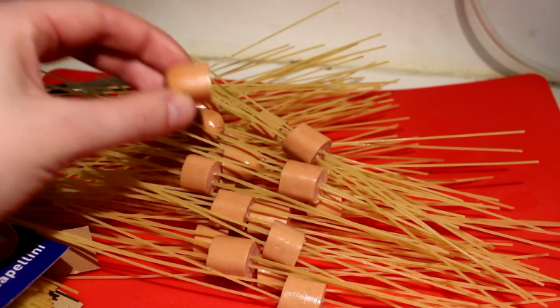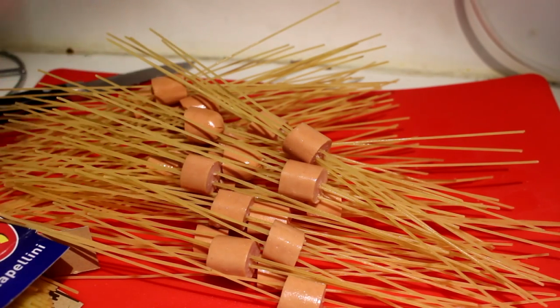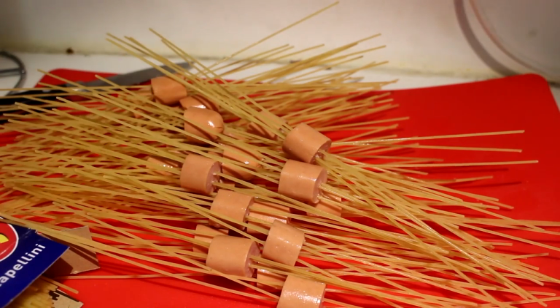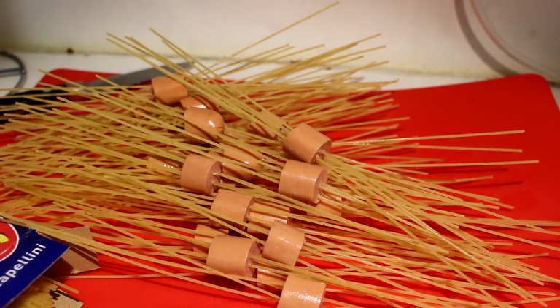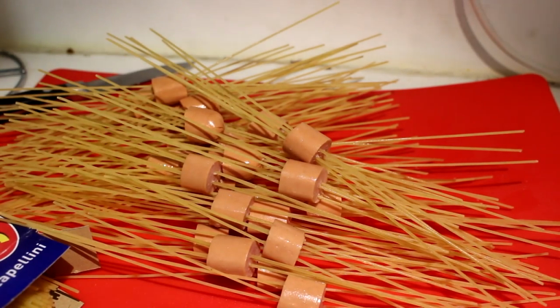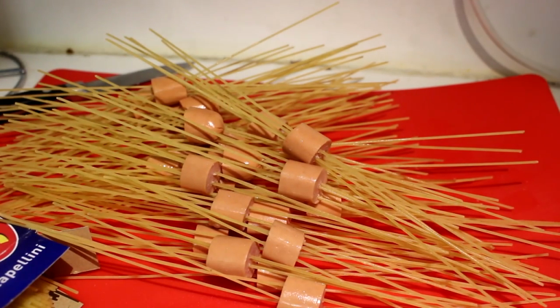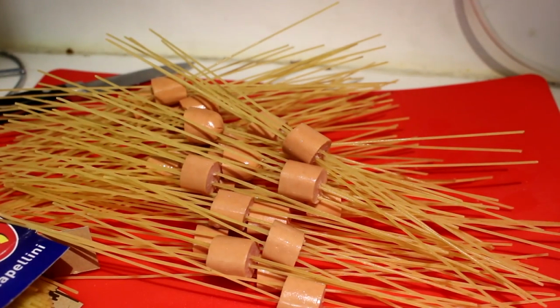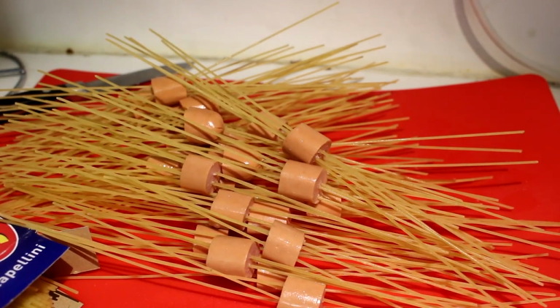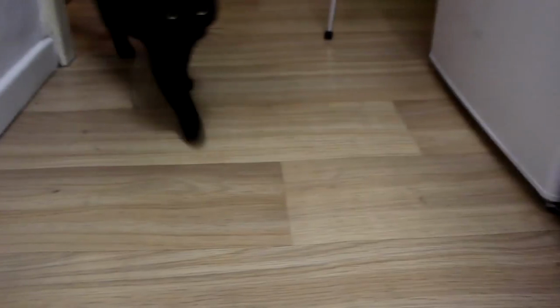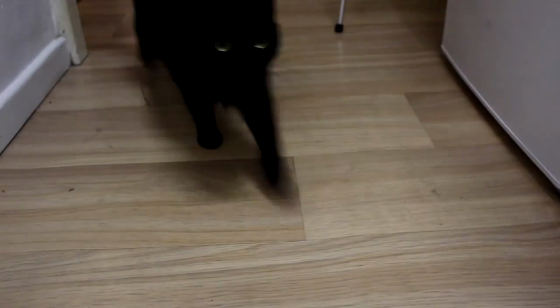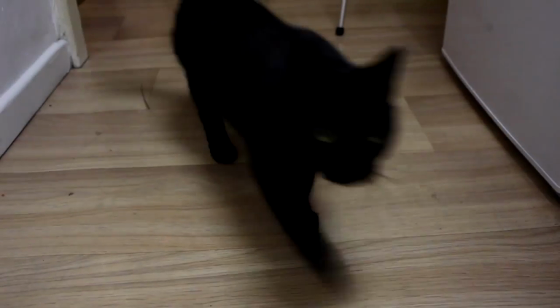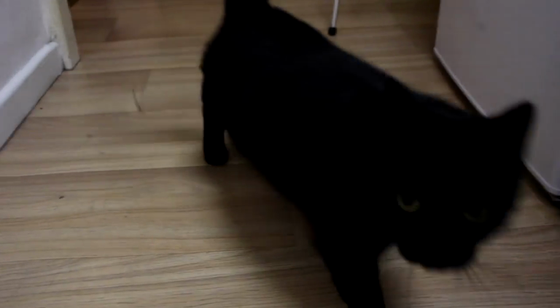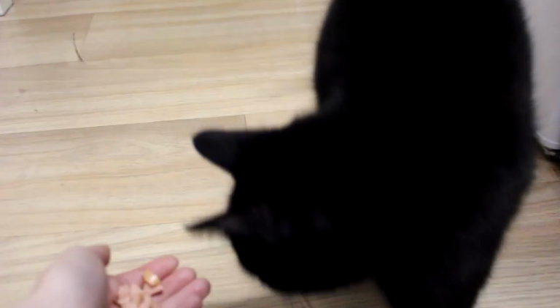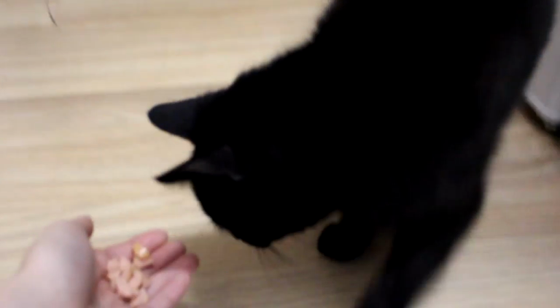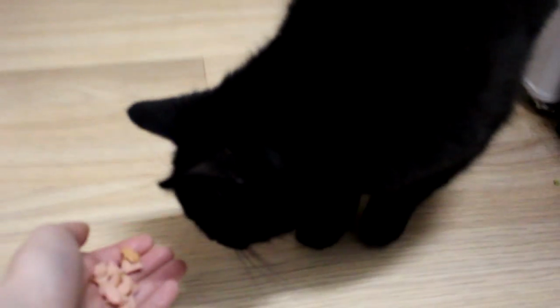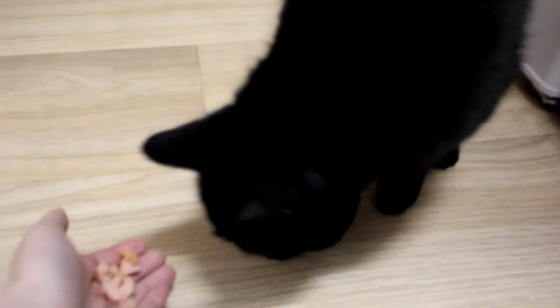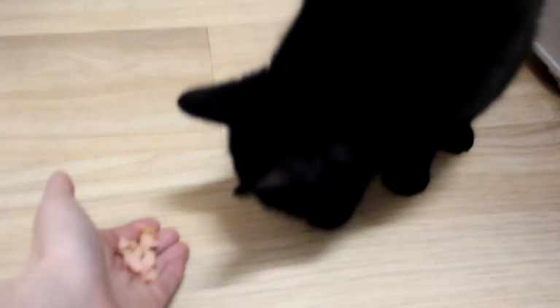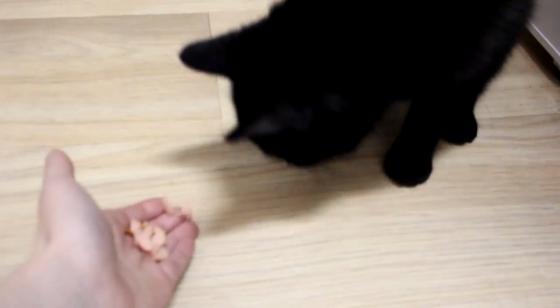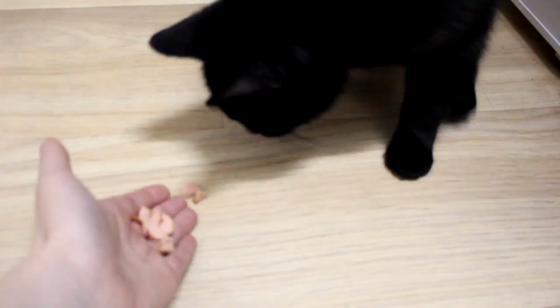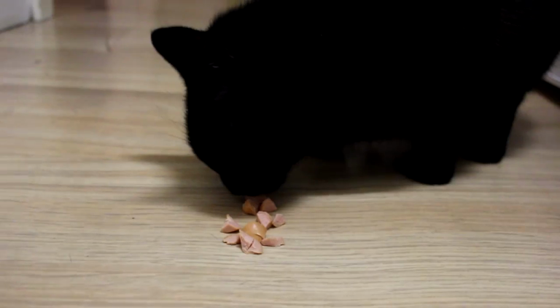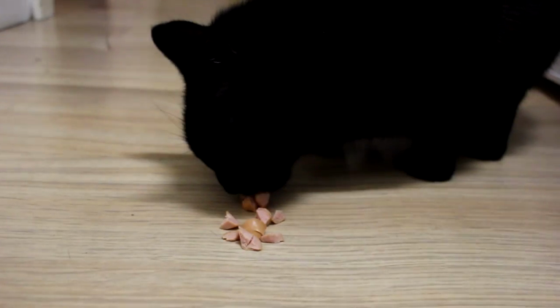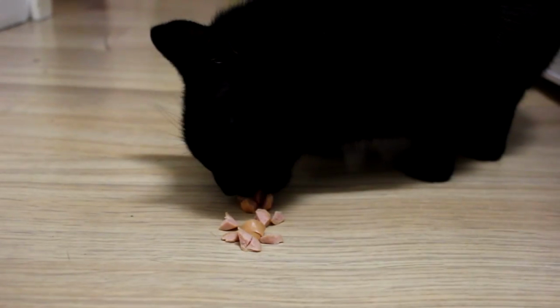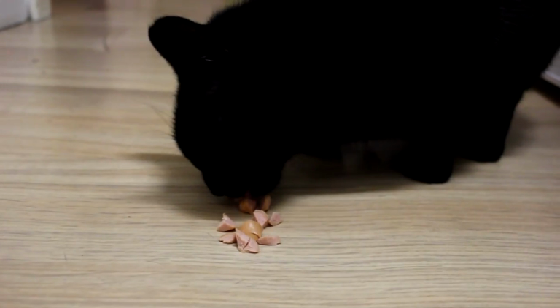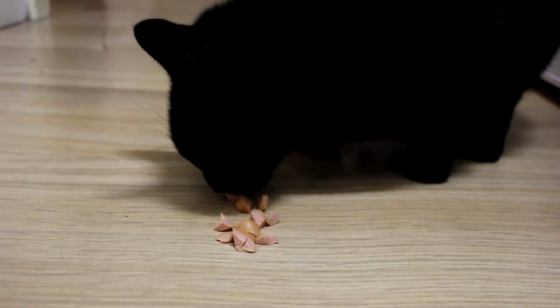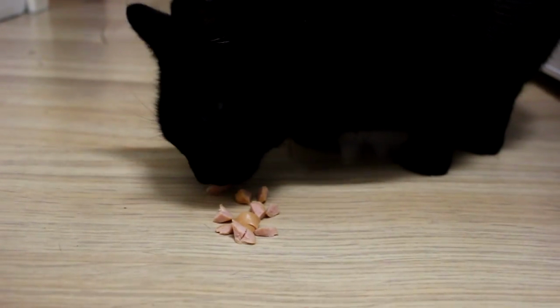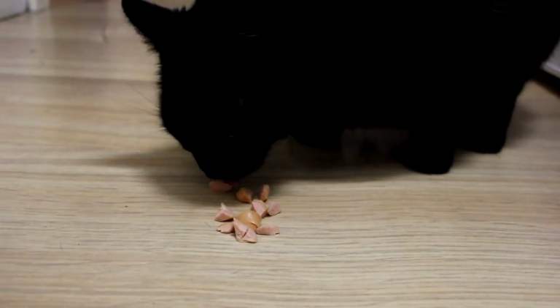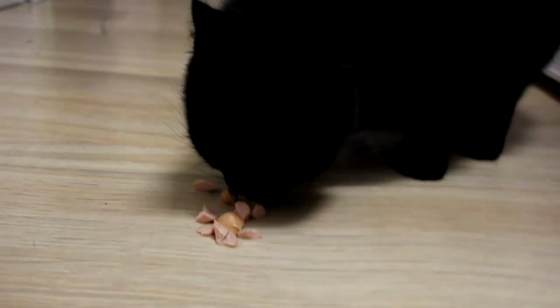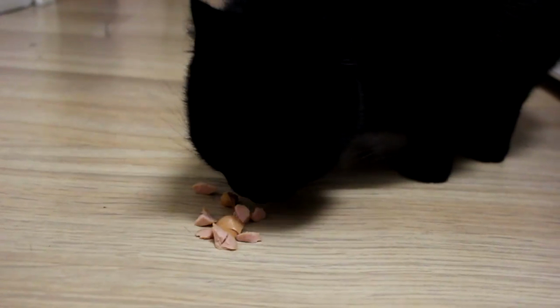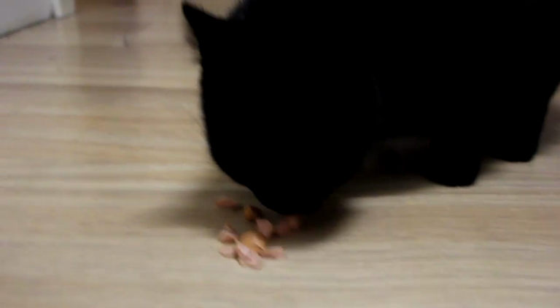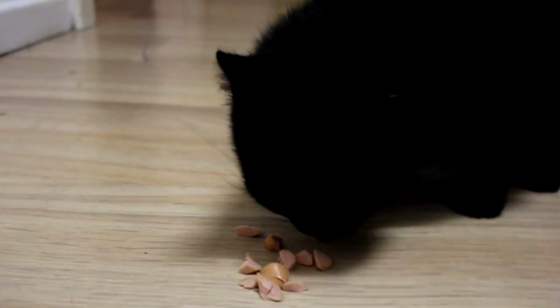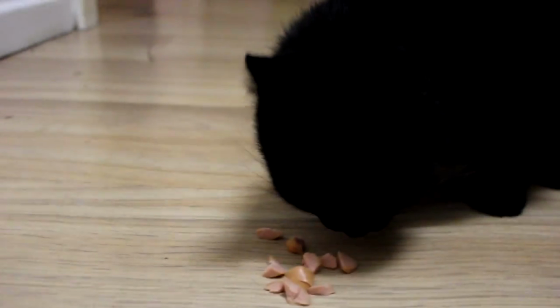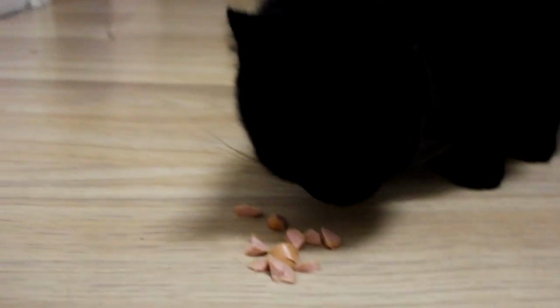Our little sausage — here you go, darling. Oh, you like it, don't you?